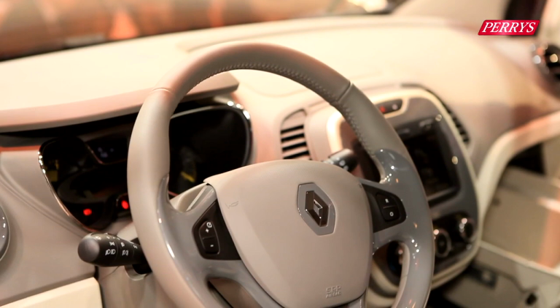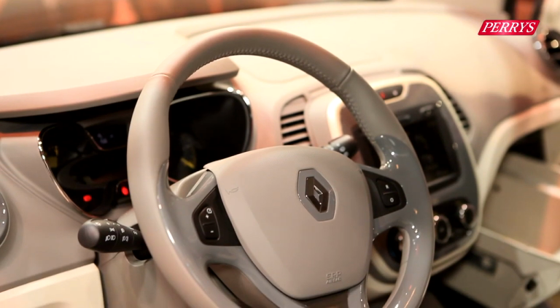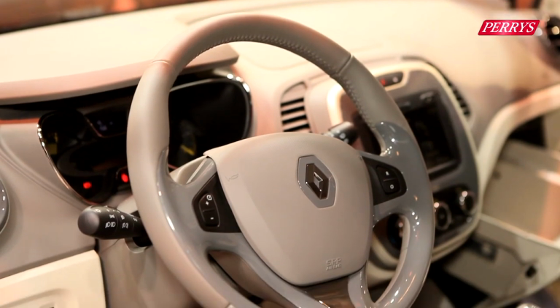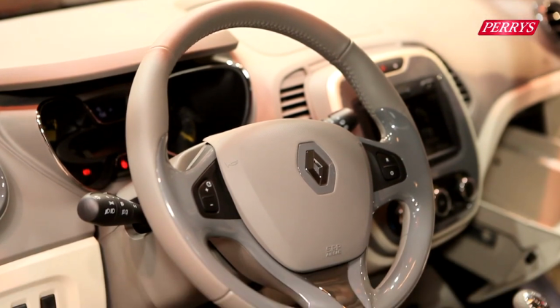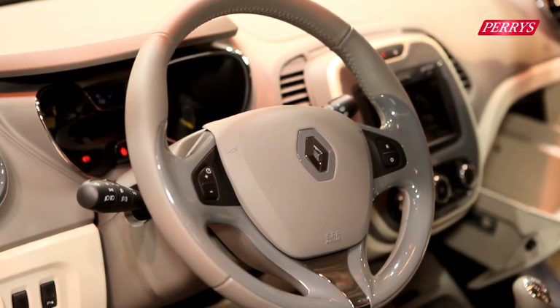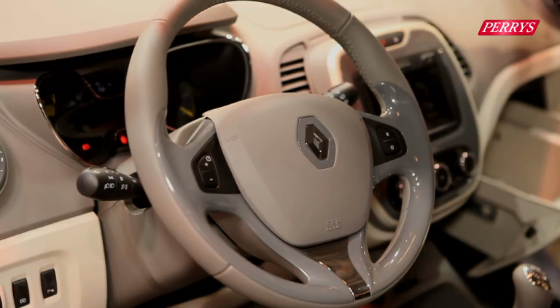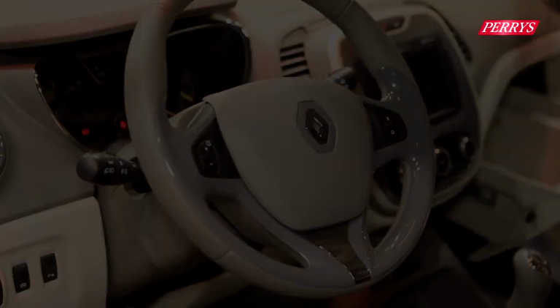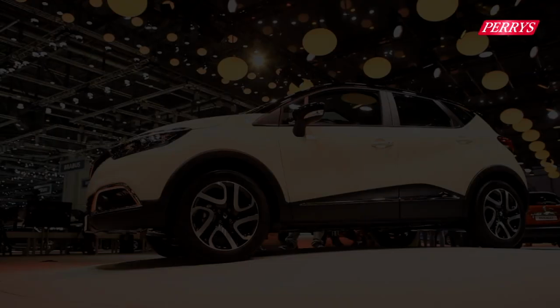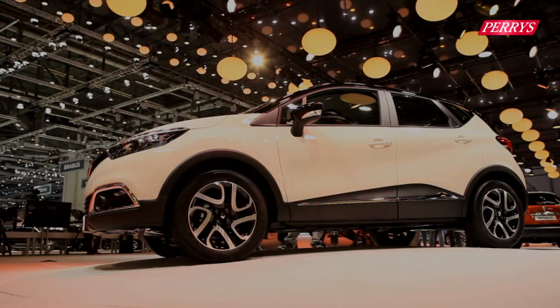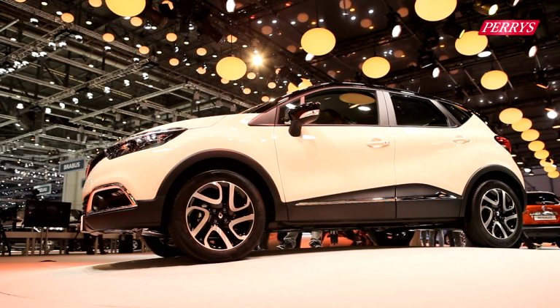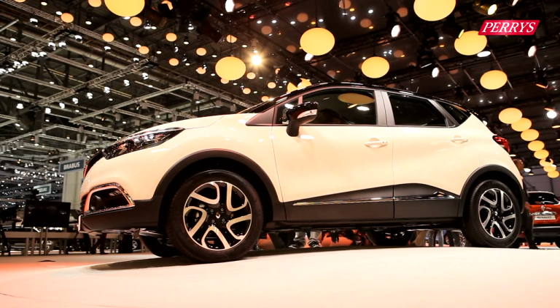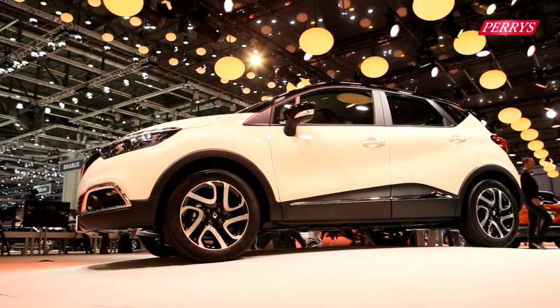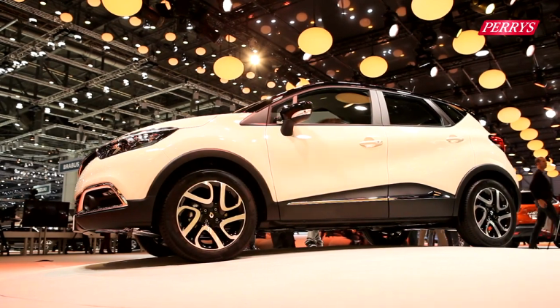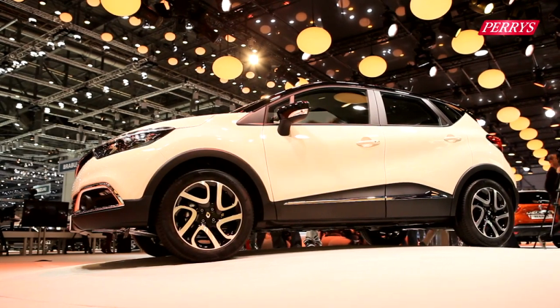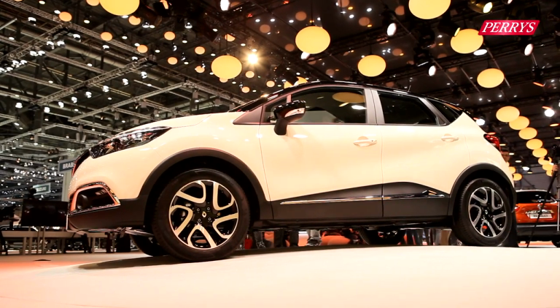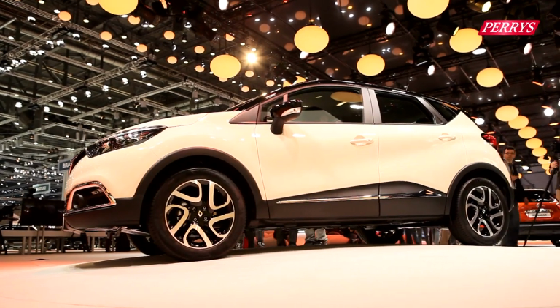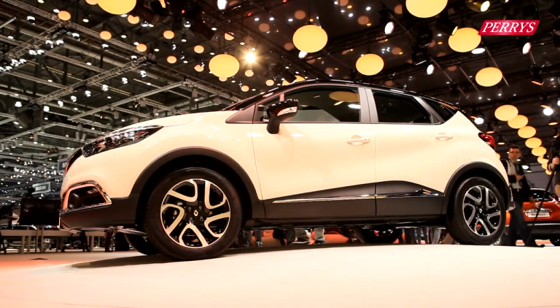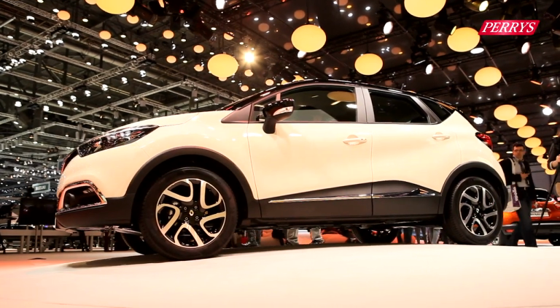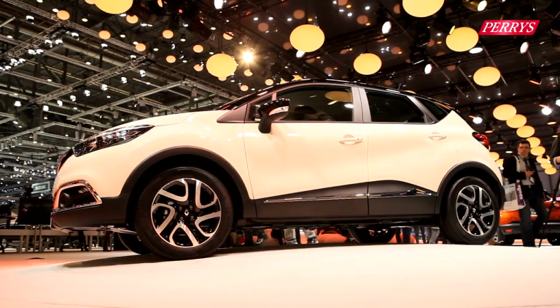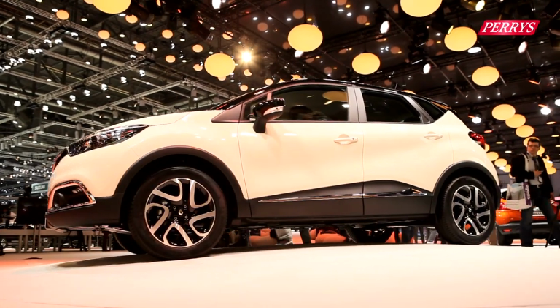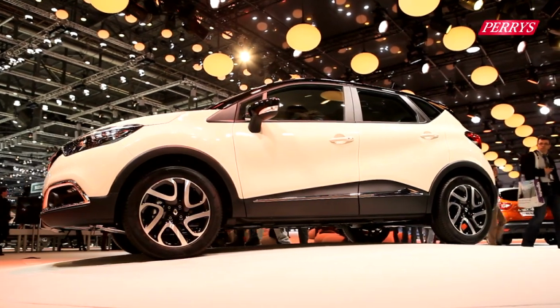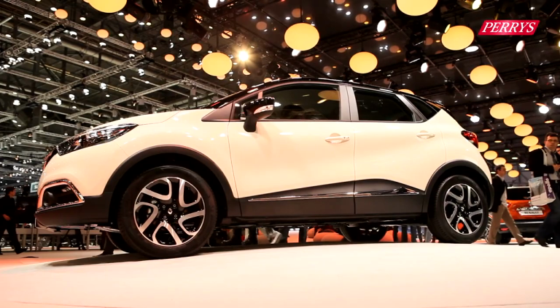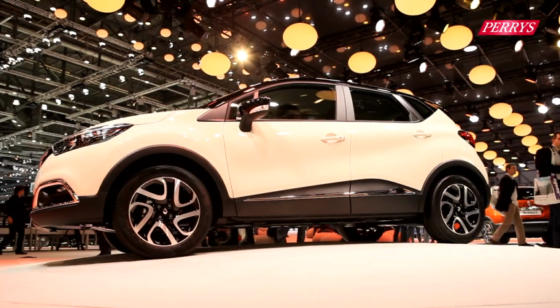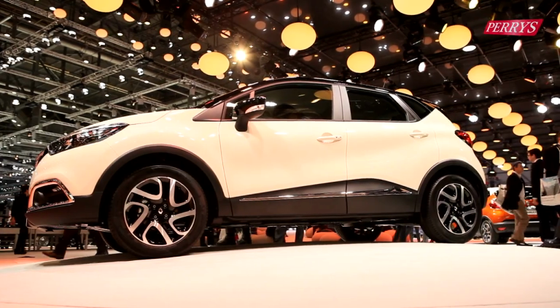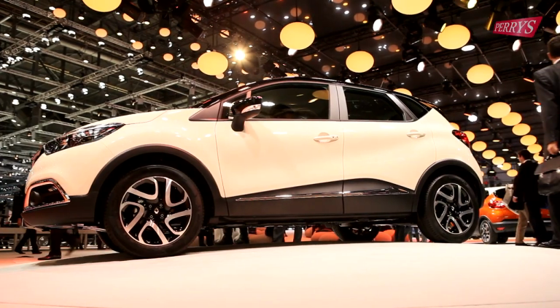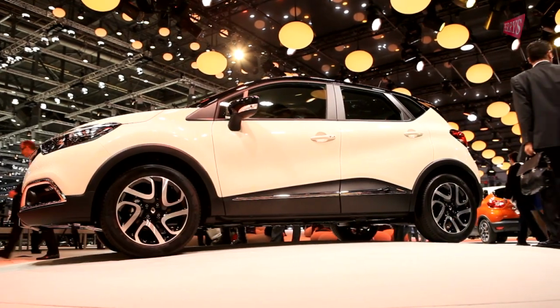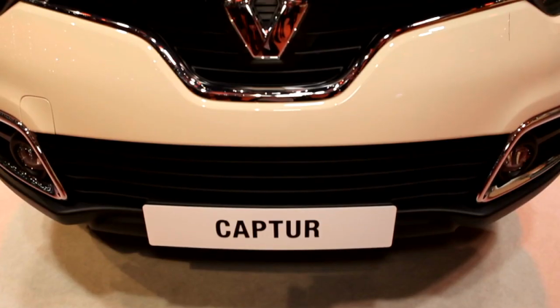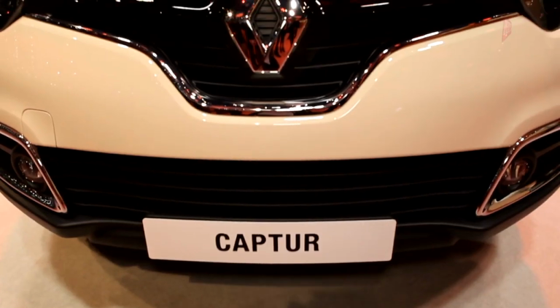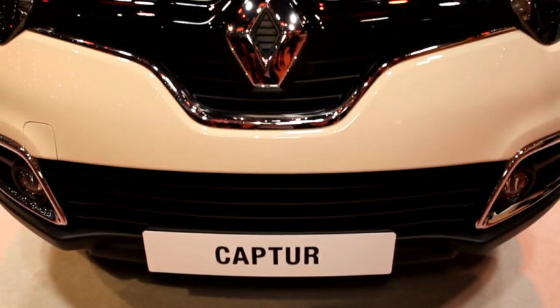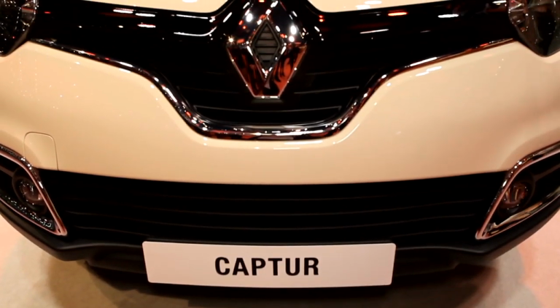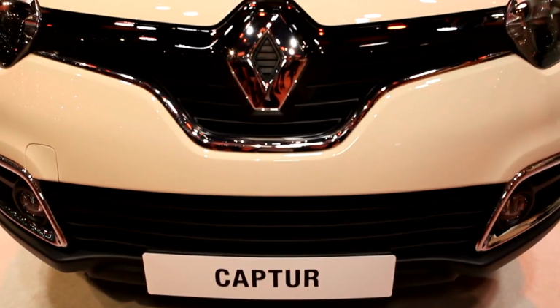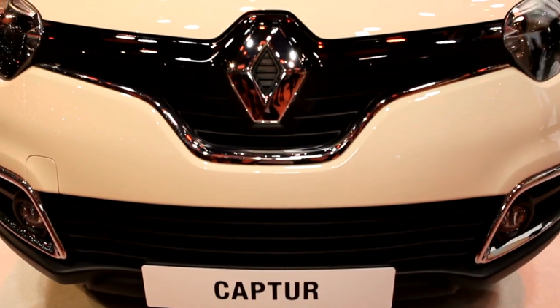It is expected to go on sale in the UK in late spring 2013, with a price tag between £14,000 and £15,000.